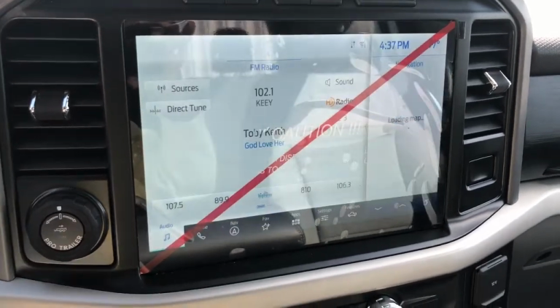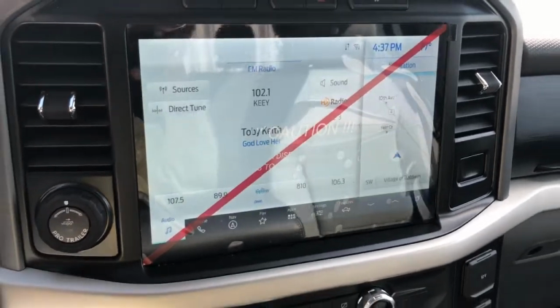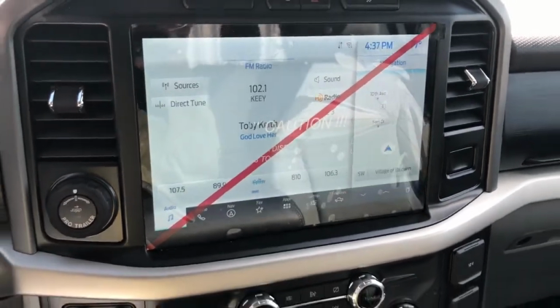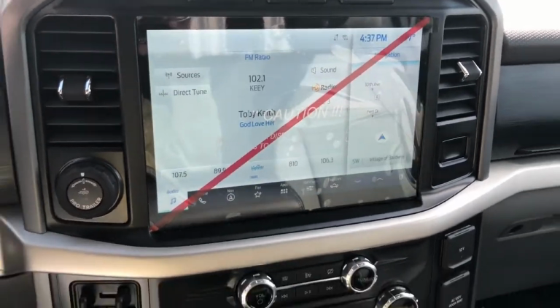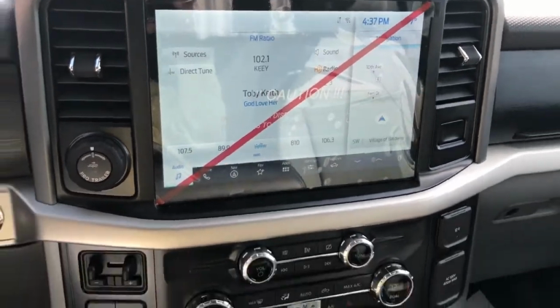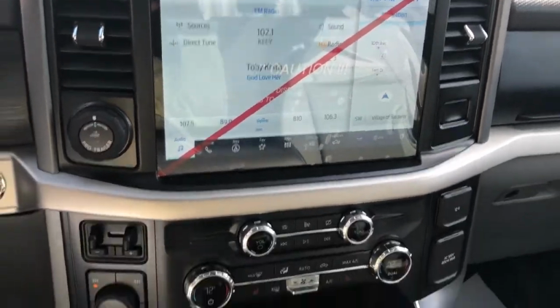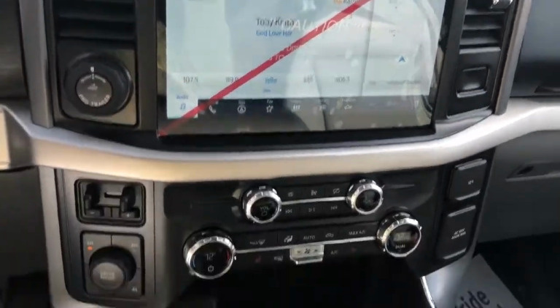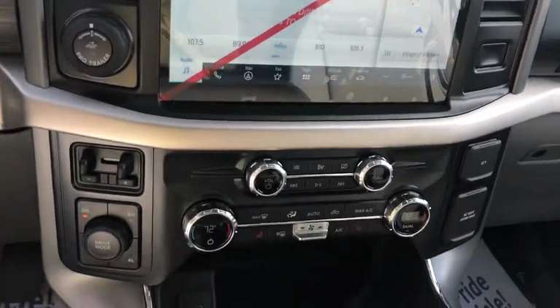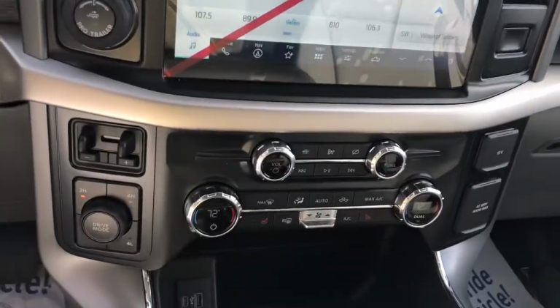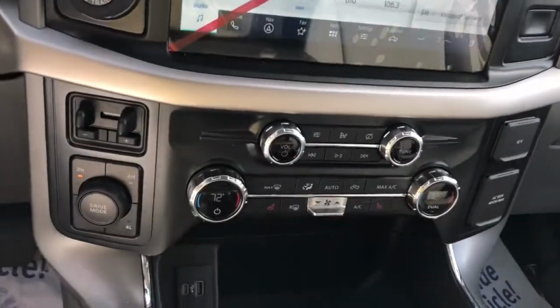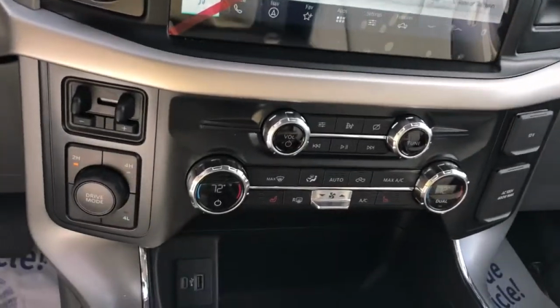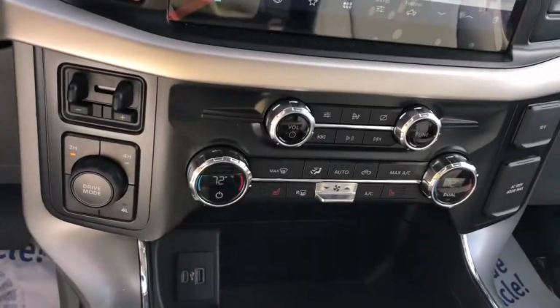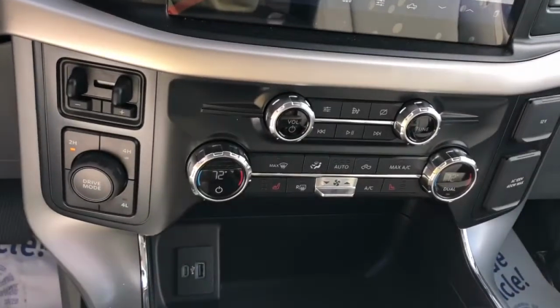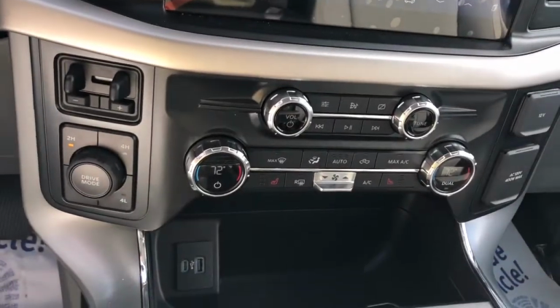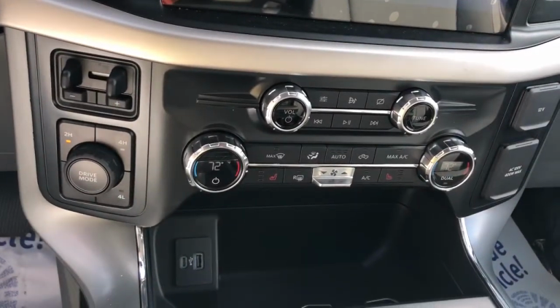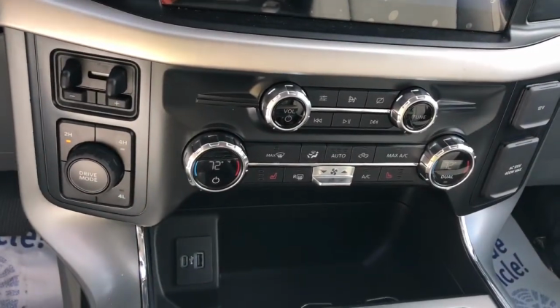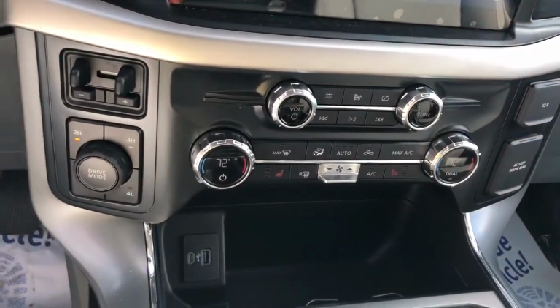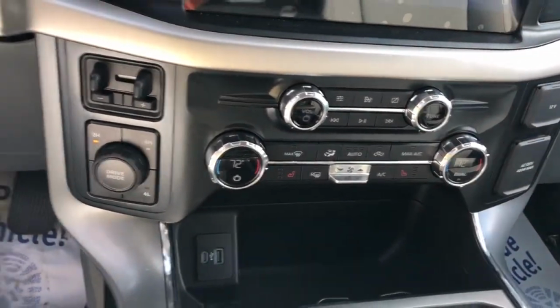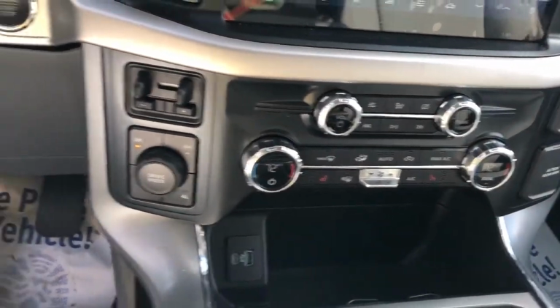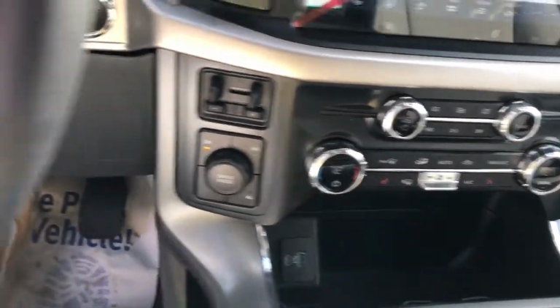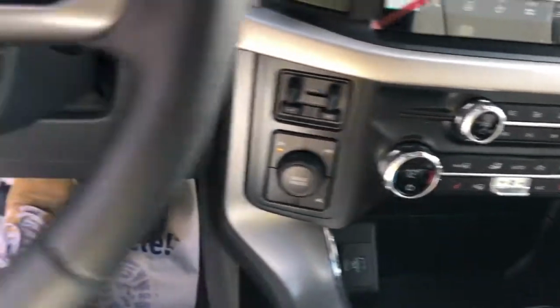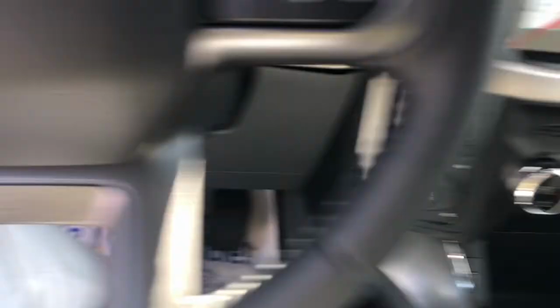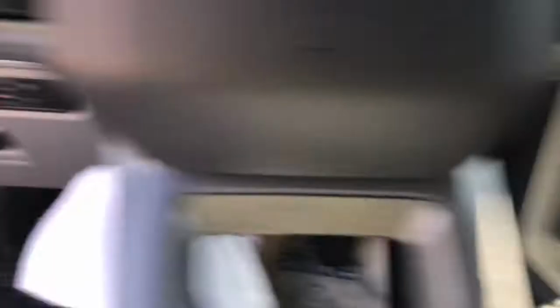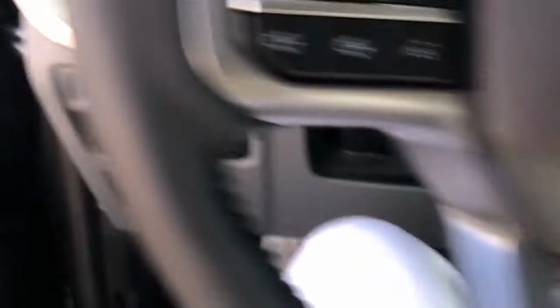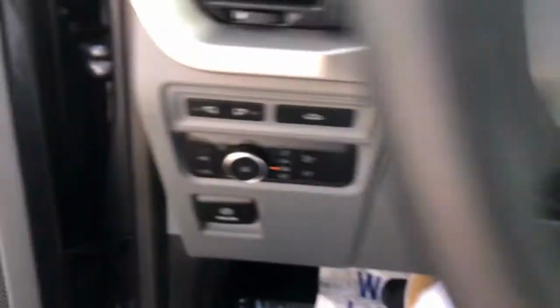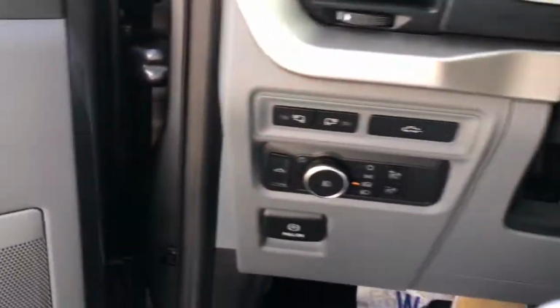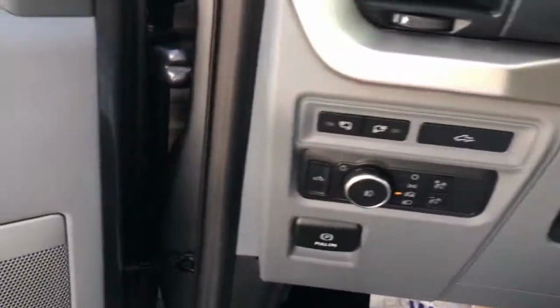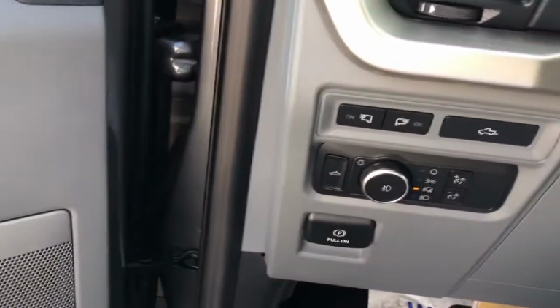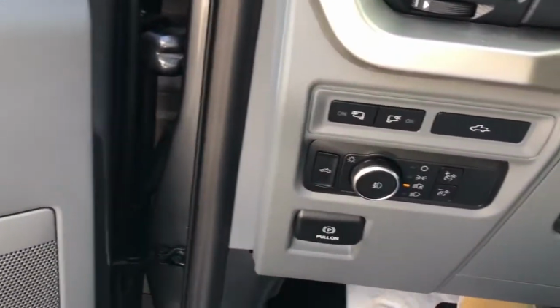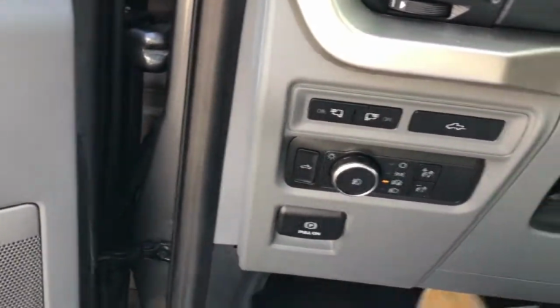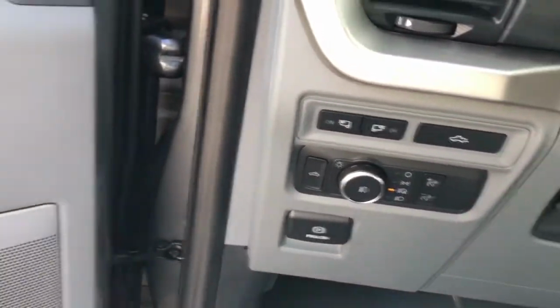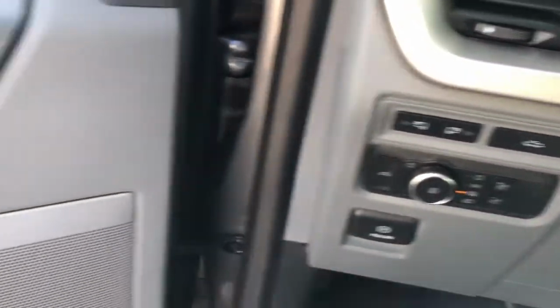Electronic stability control, power windows, four-wheel disc brakes, power steering.